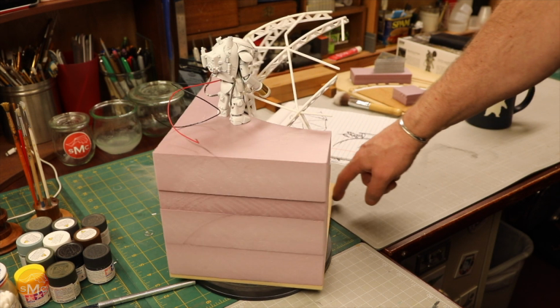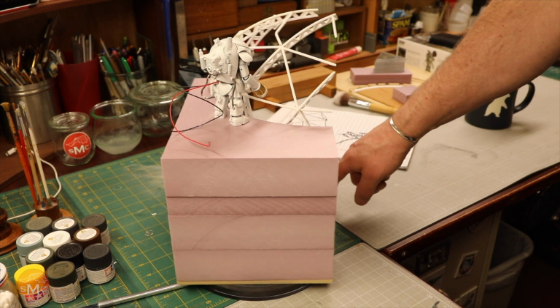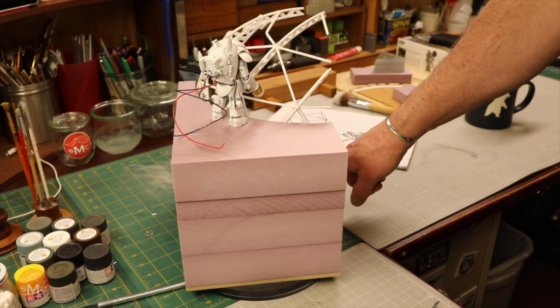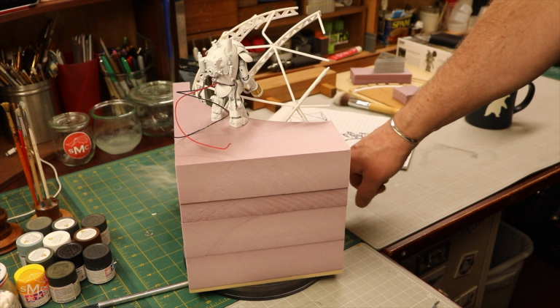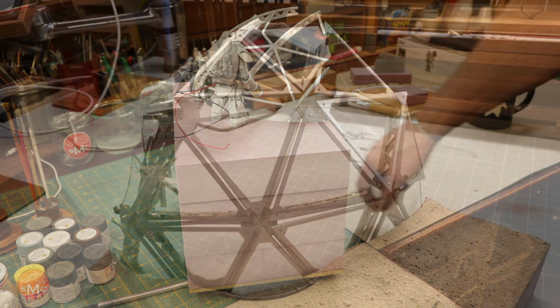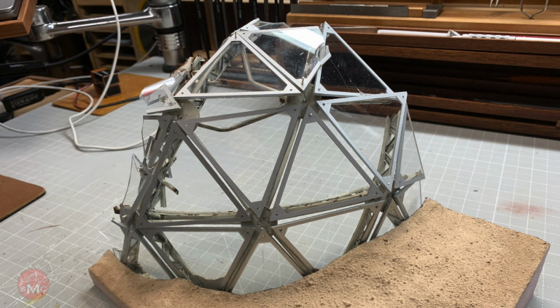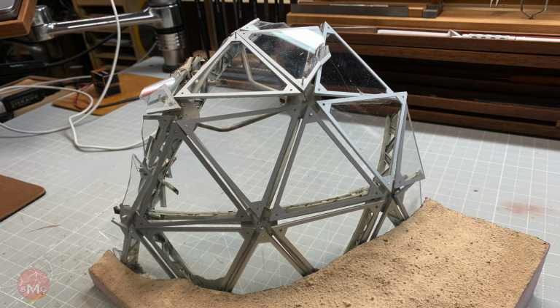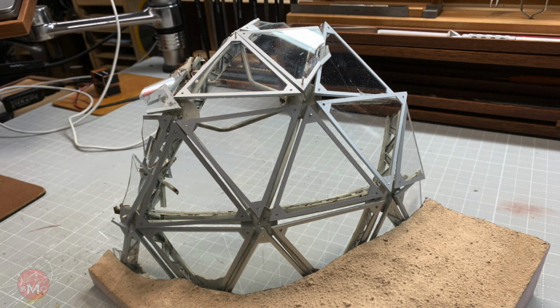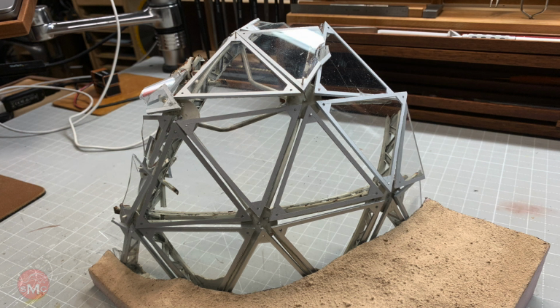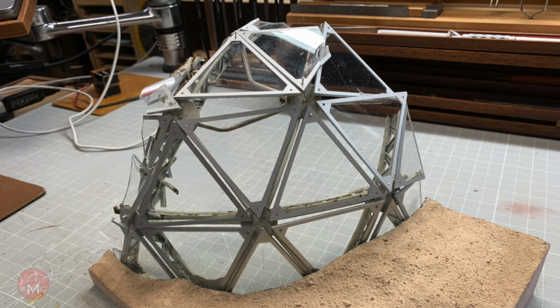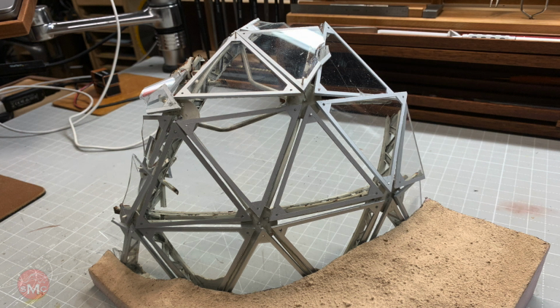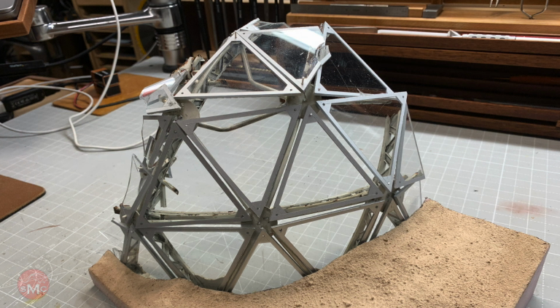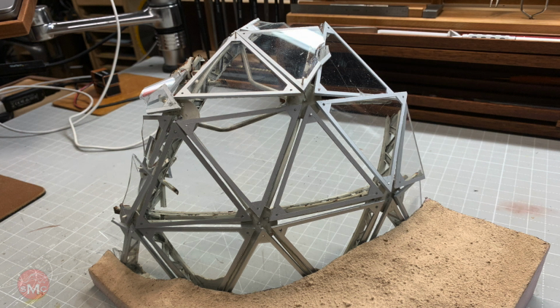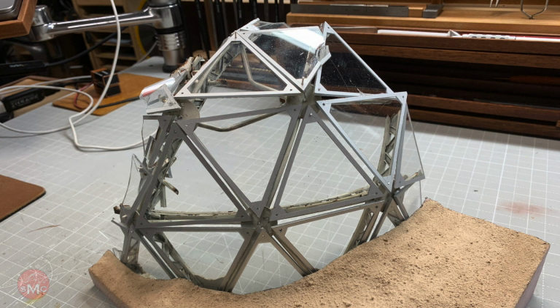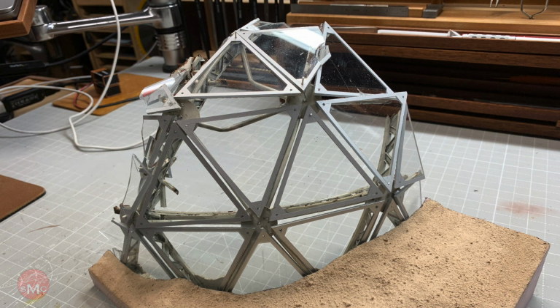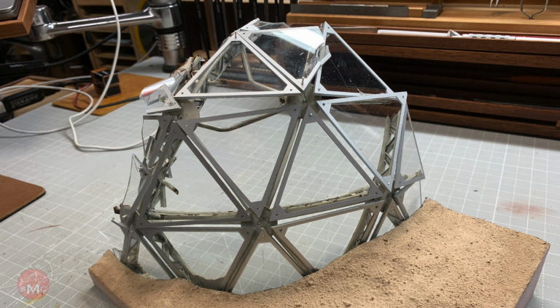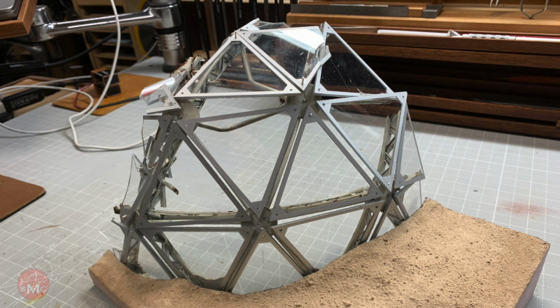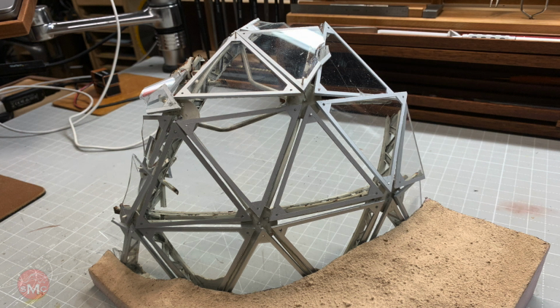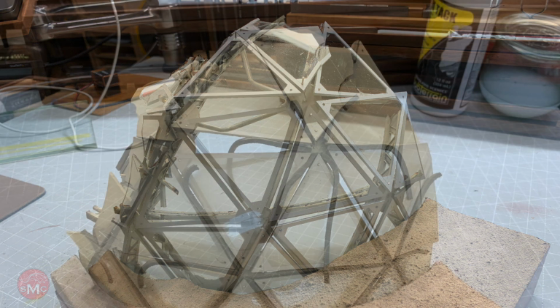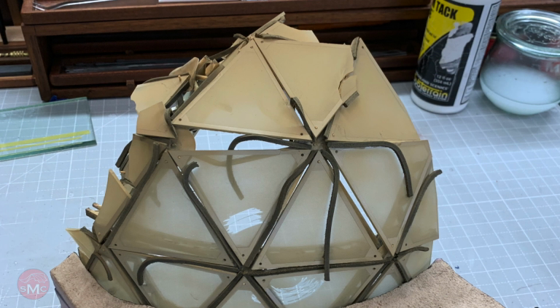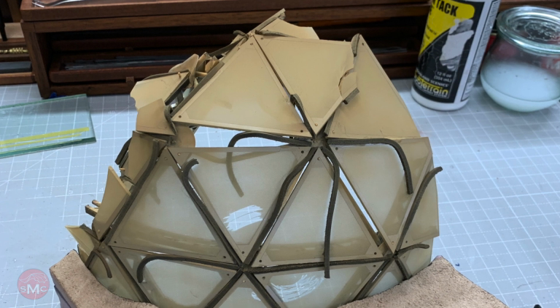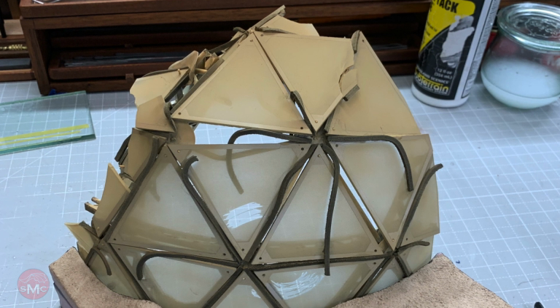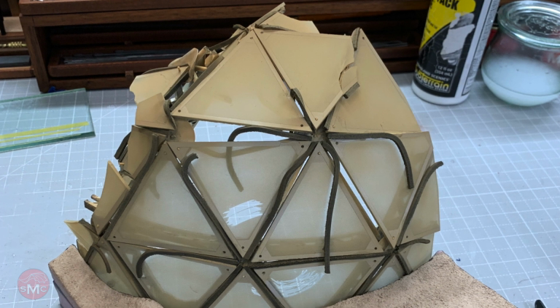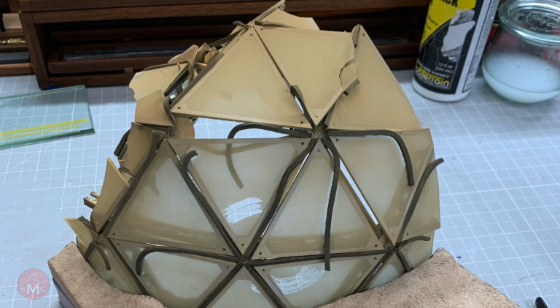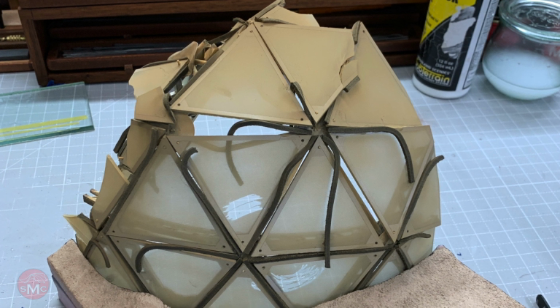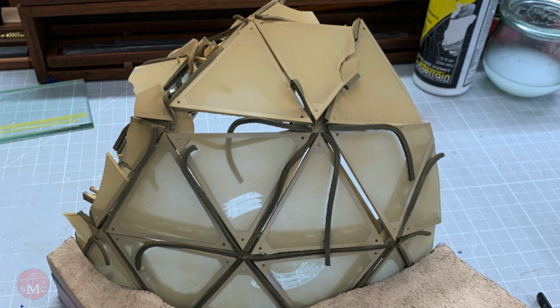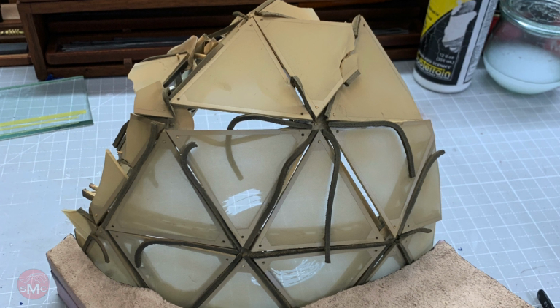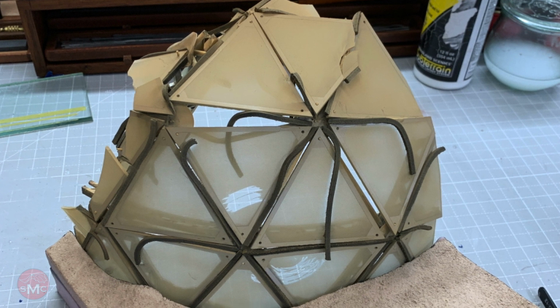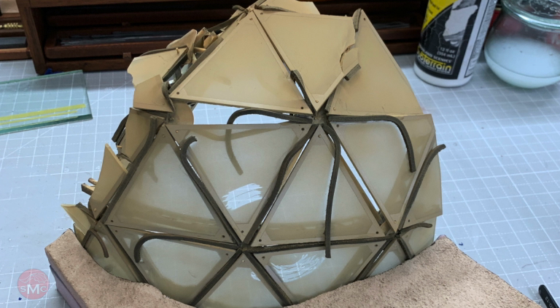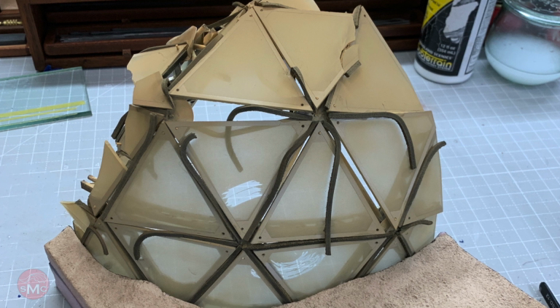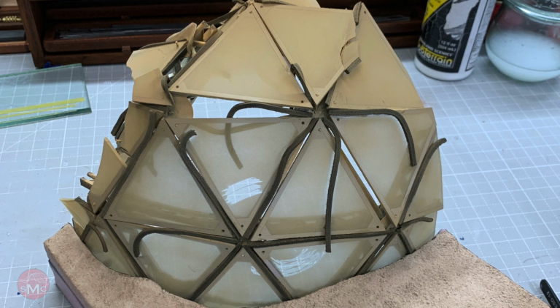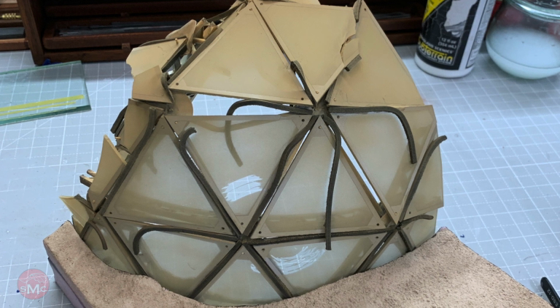I eventually figured out it's just a series of triangles in a pattern, so I cut those out on the table saw and I'll show you how.